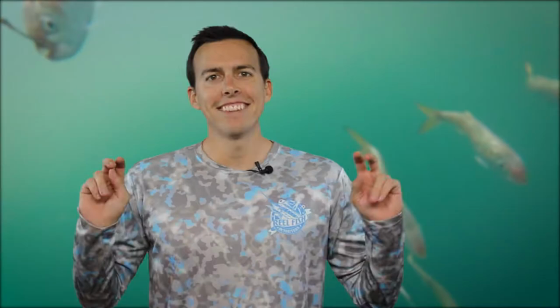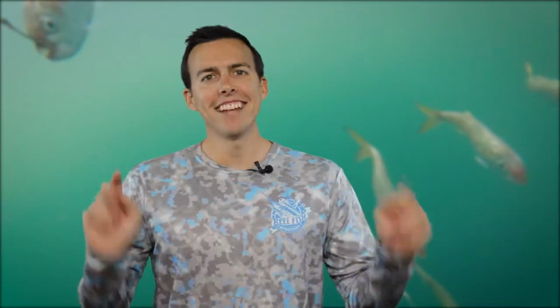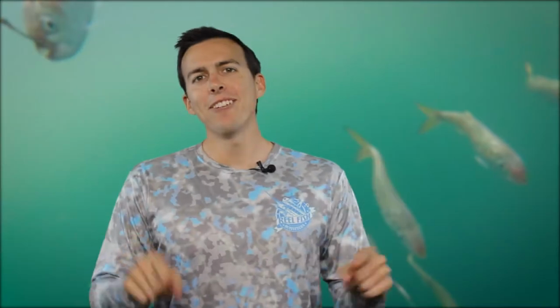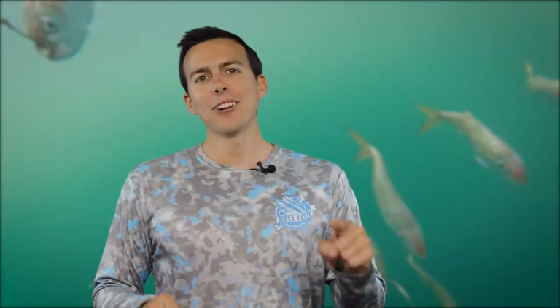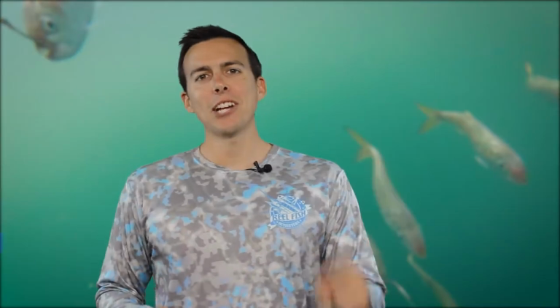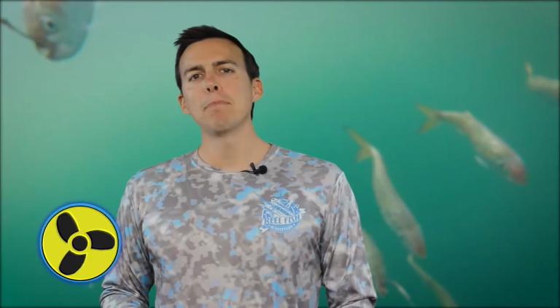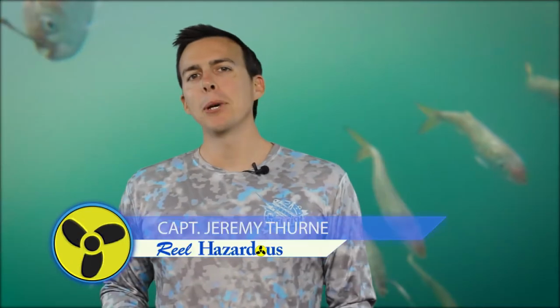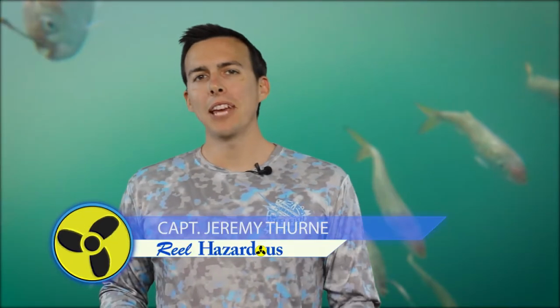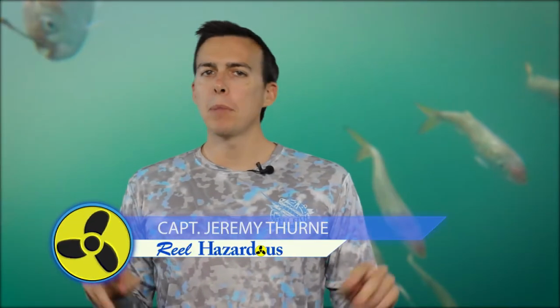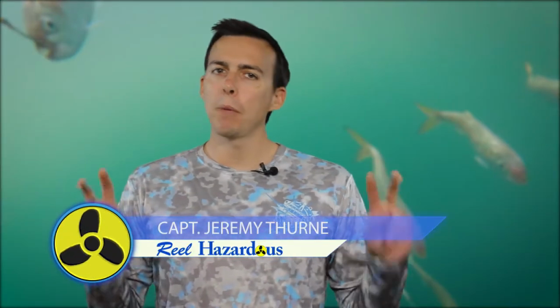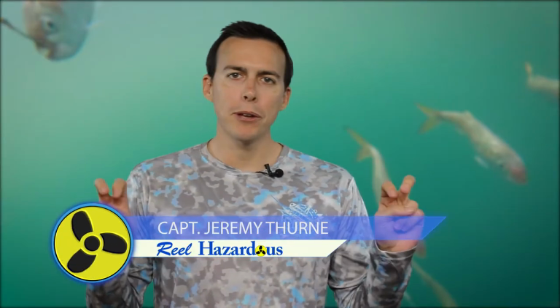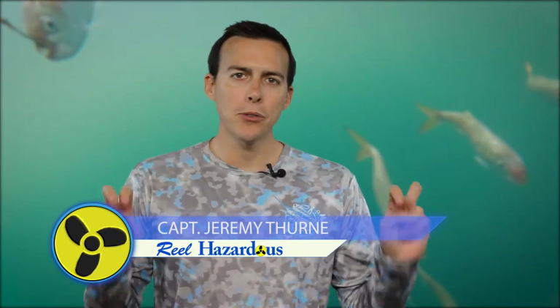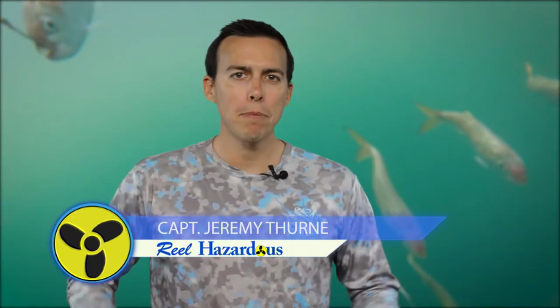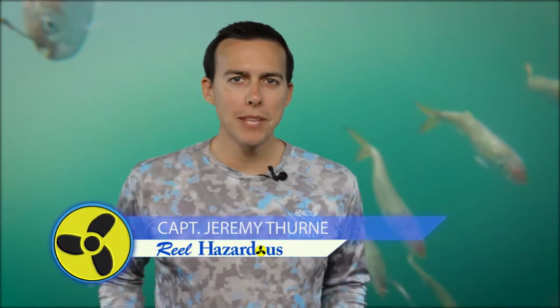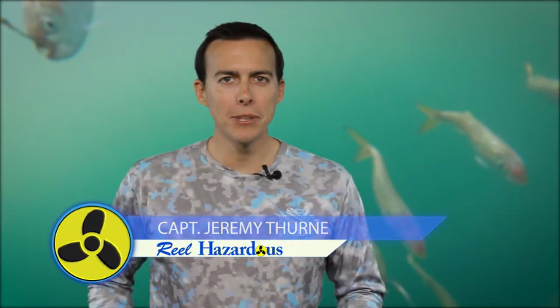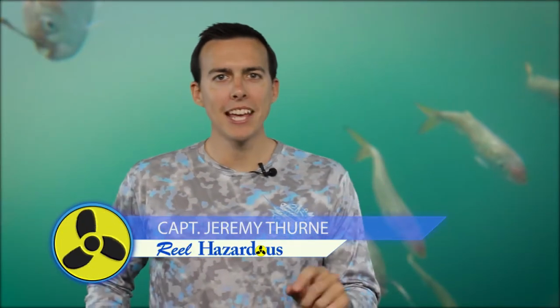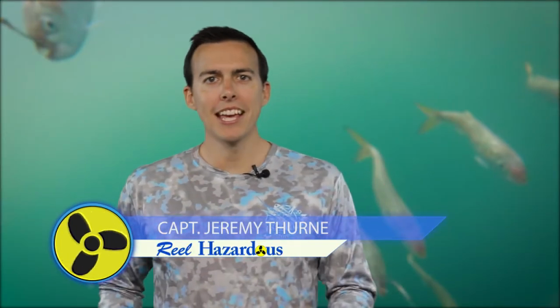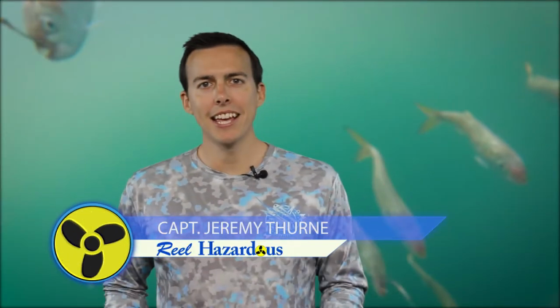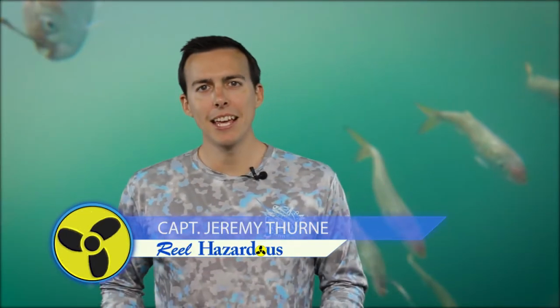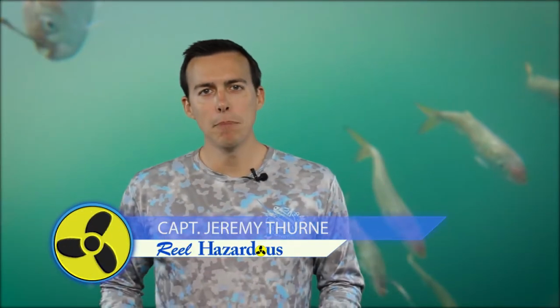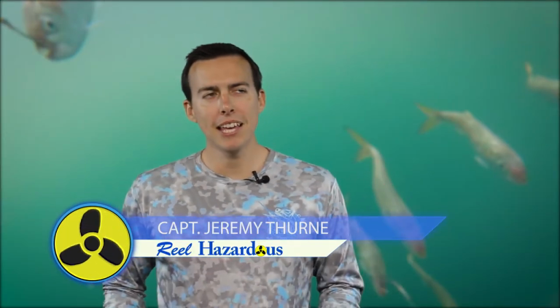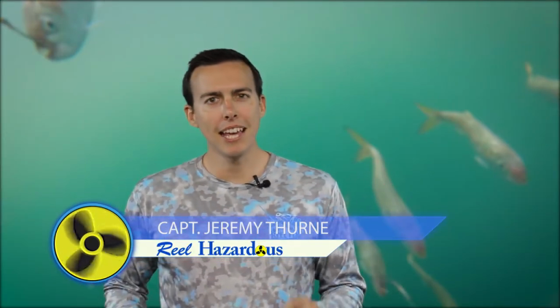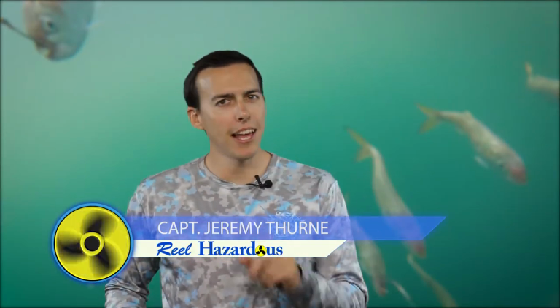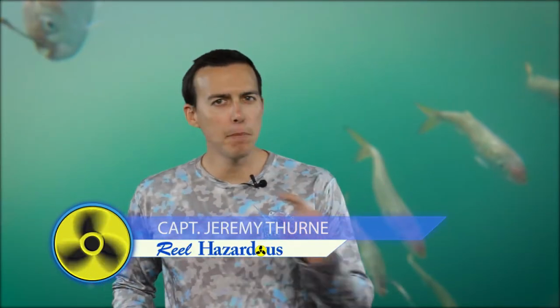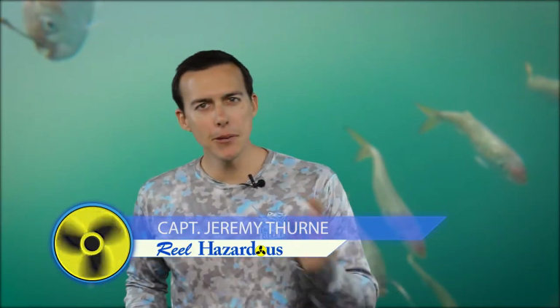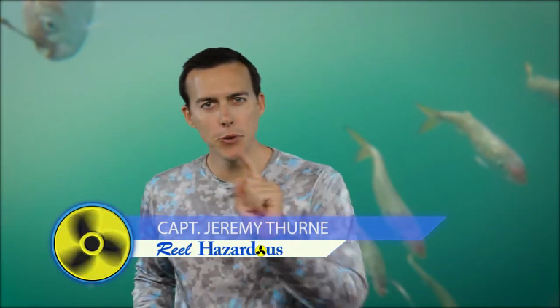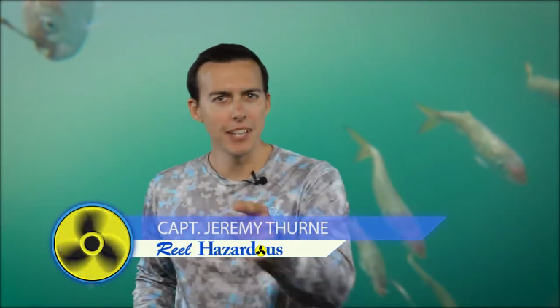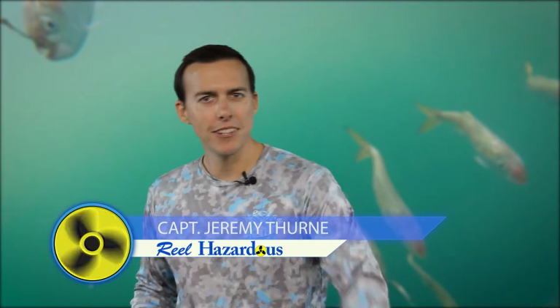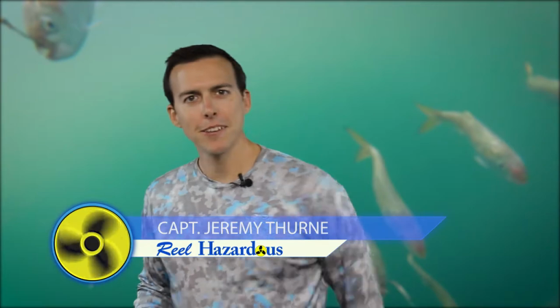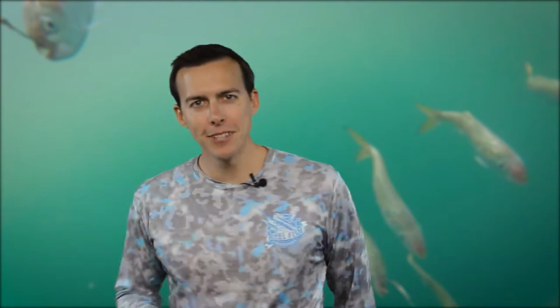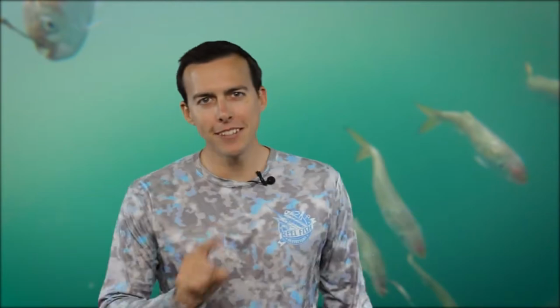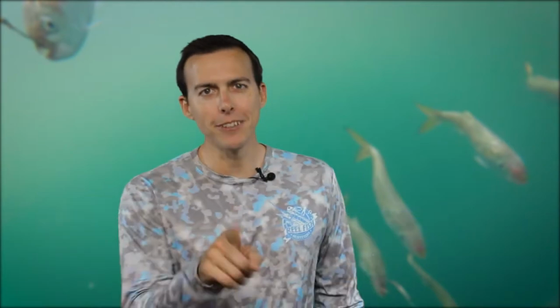Today we're going to try to build a better mousetrap, as they would say, and make a live bait dredge, so stay tuned.